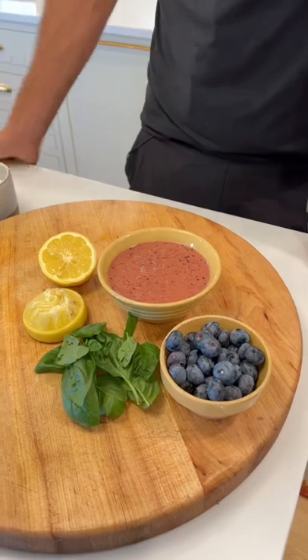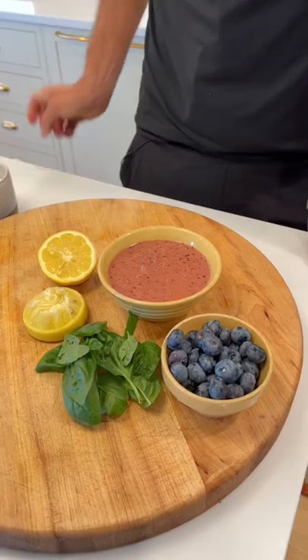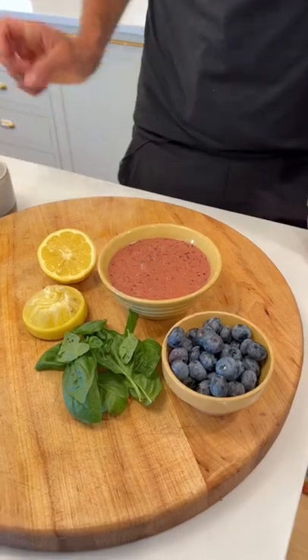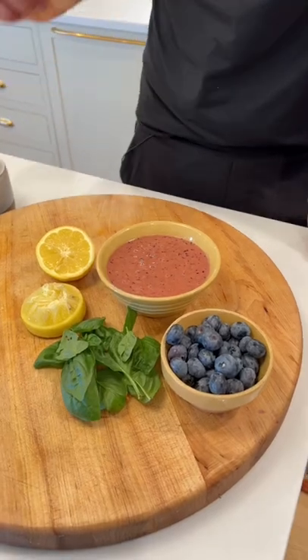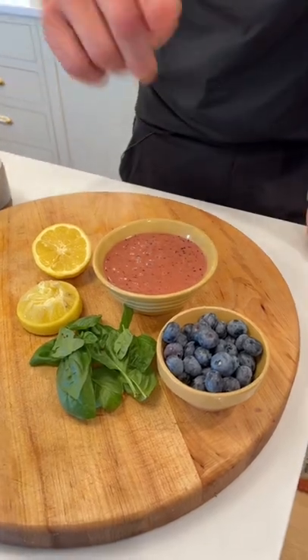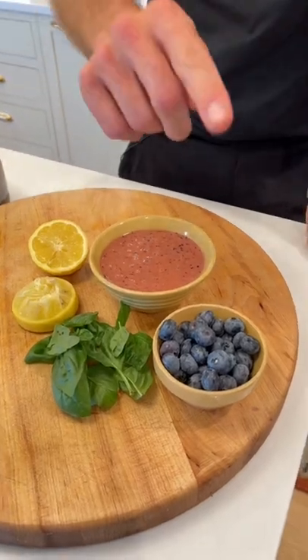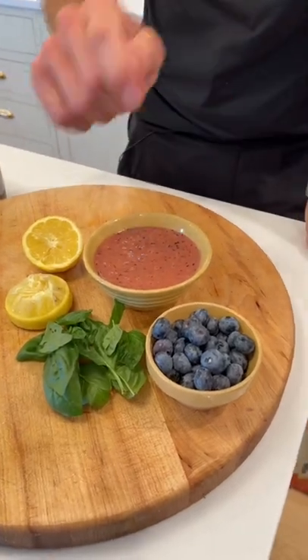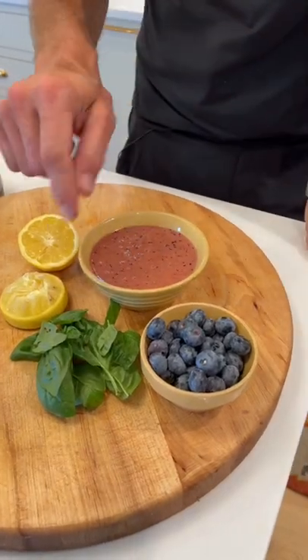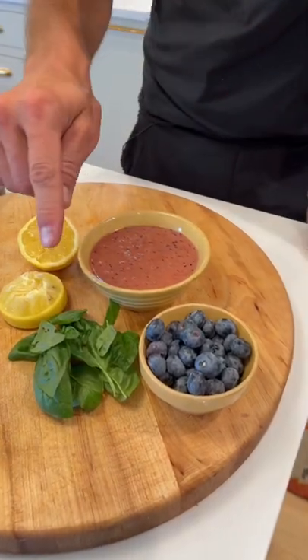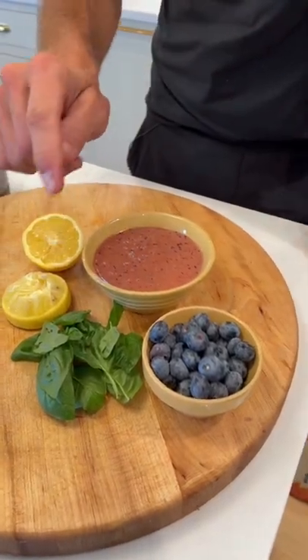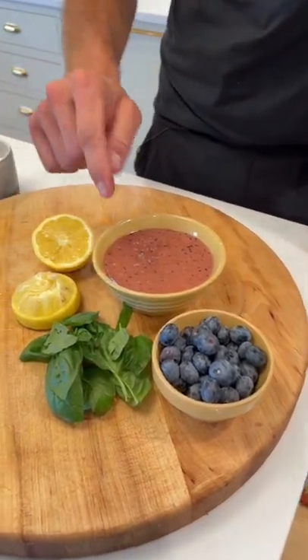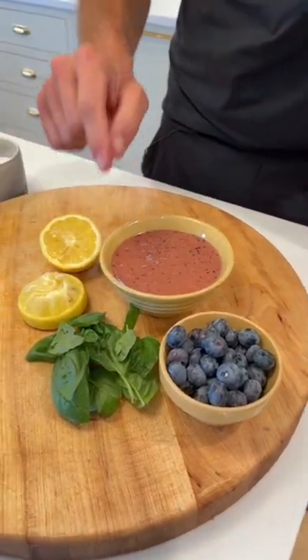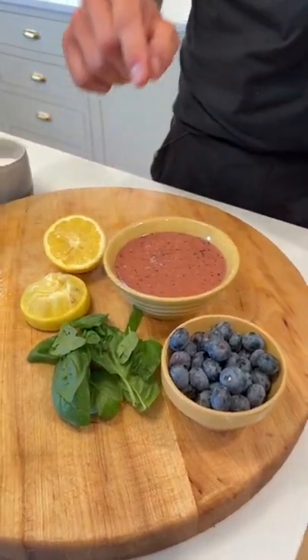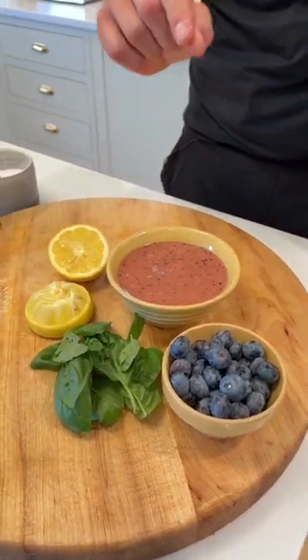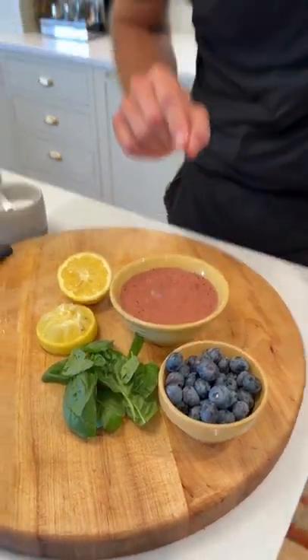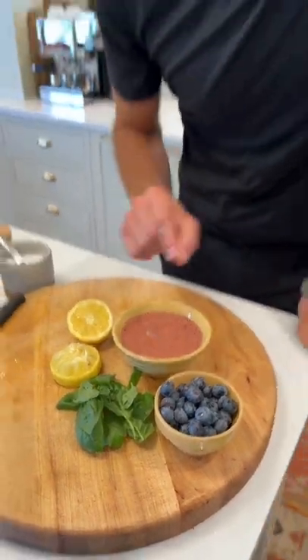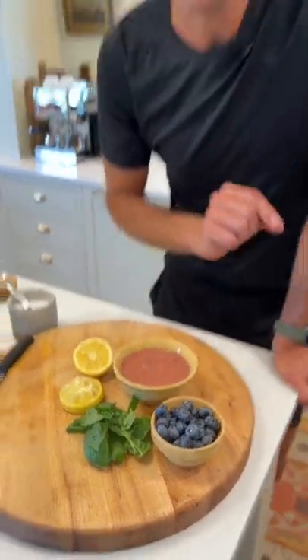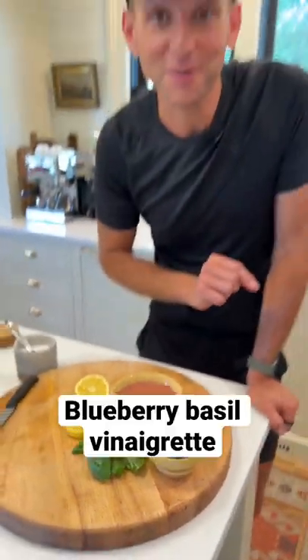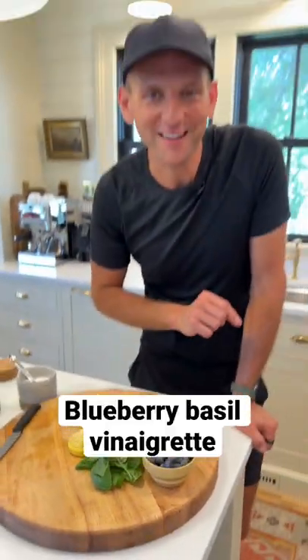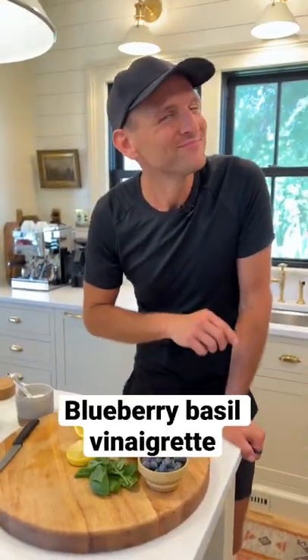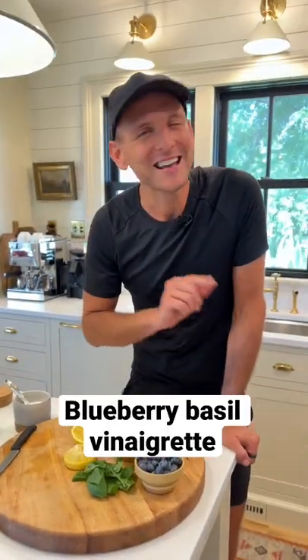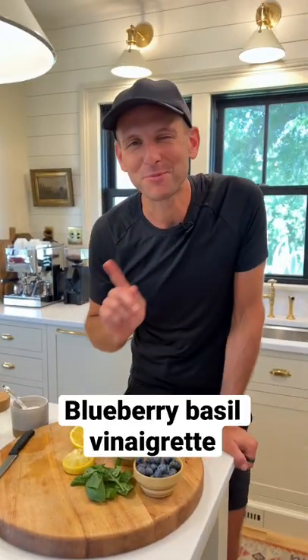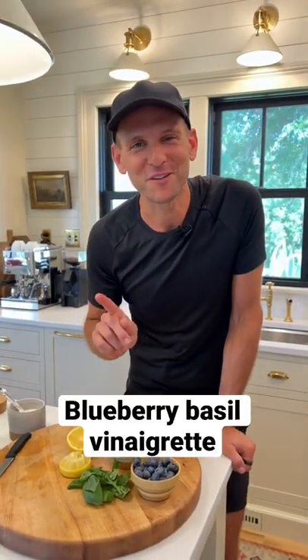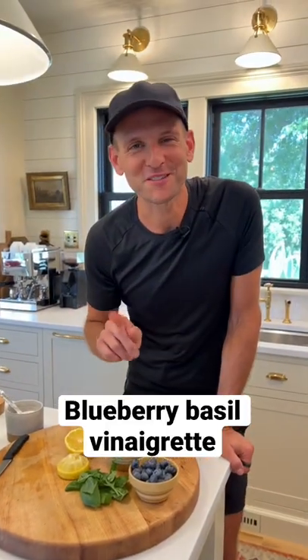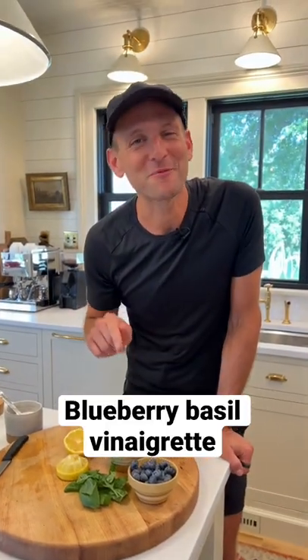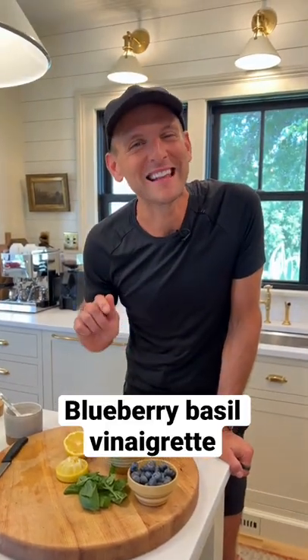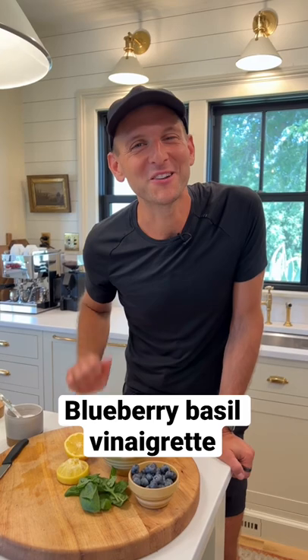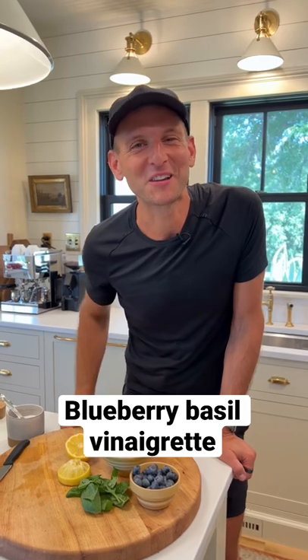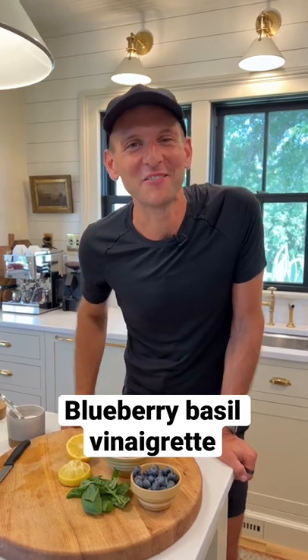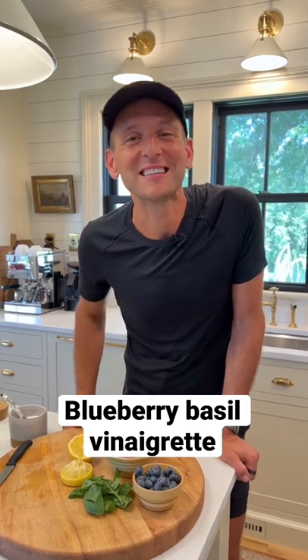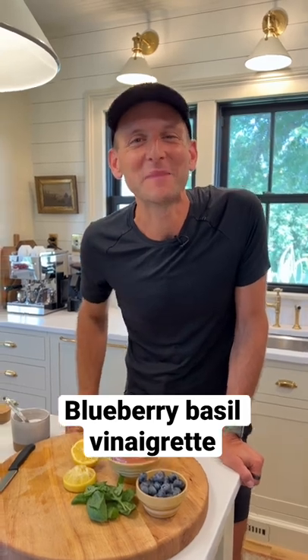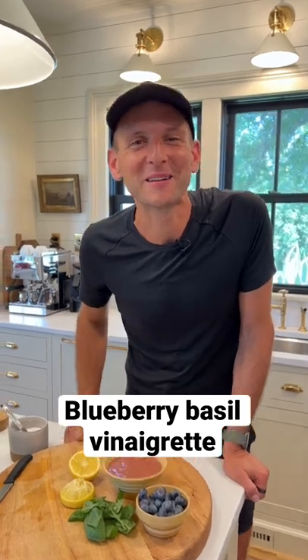Are you ready to take some fresh blueberries, basil, and make a great vinaigrette? It's perfect for summer and I think you're gonna love it. Let's make it.